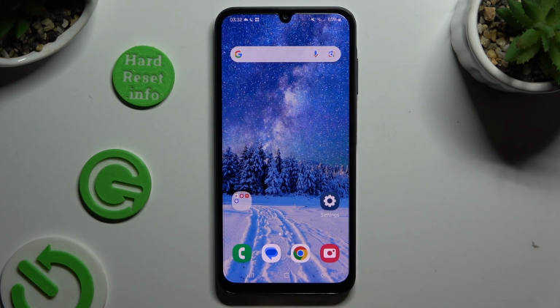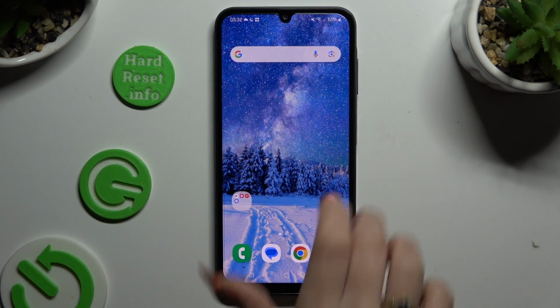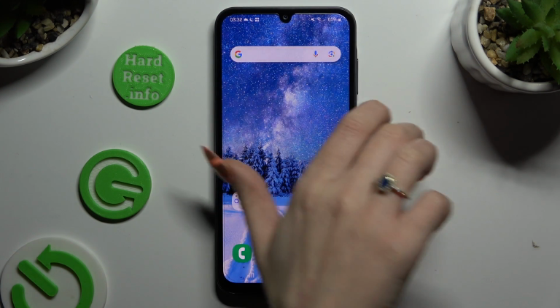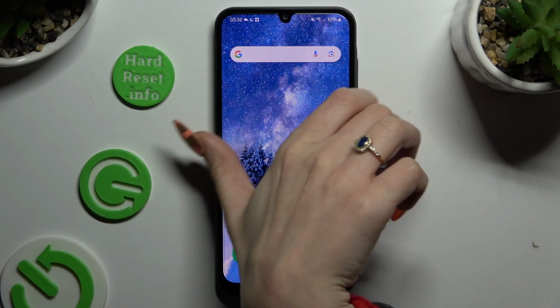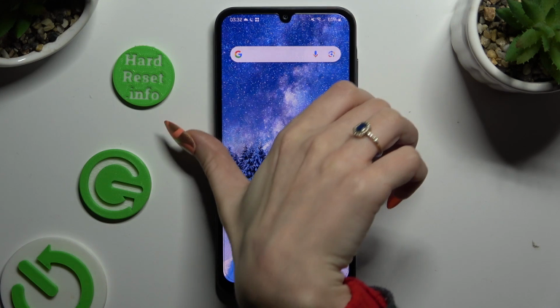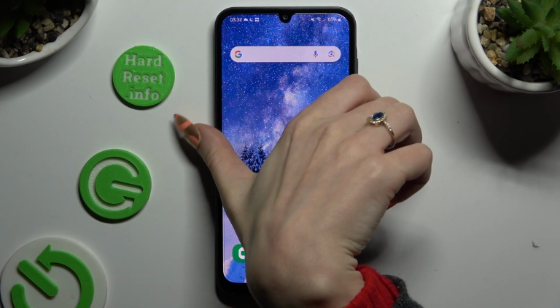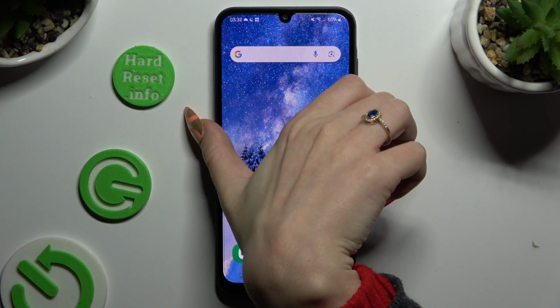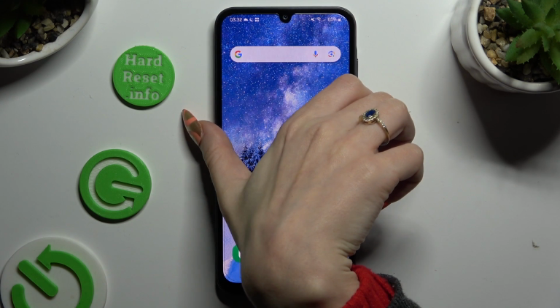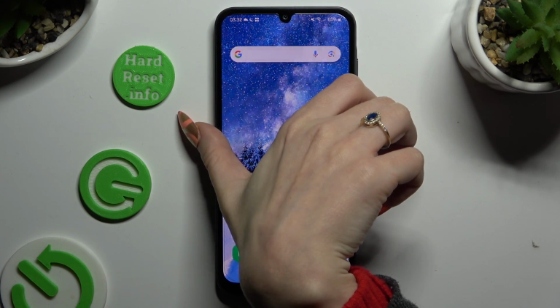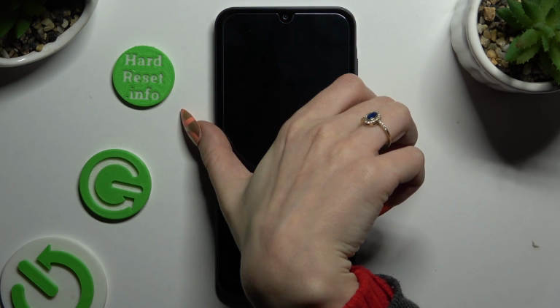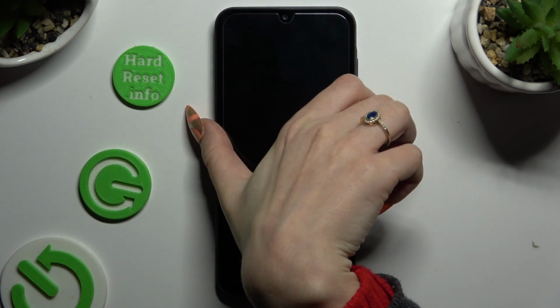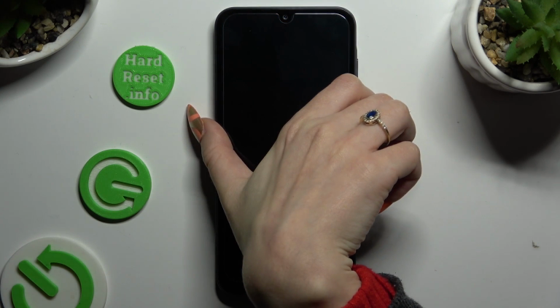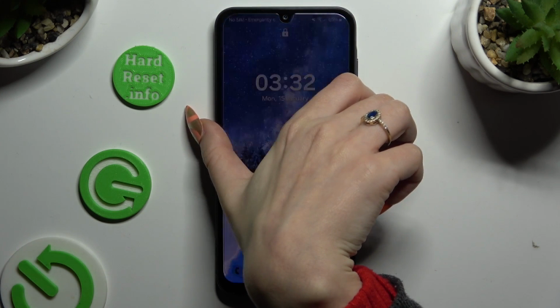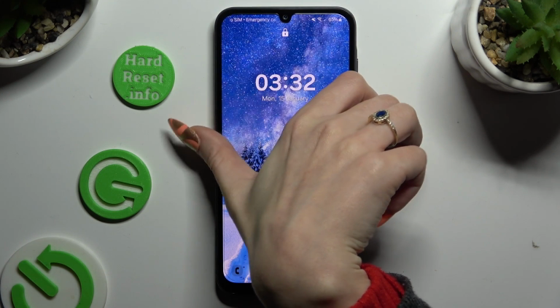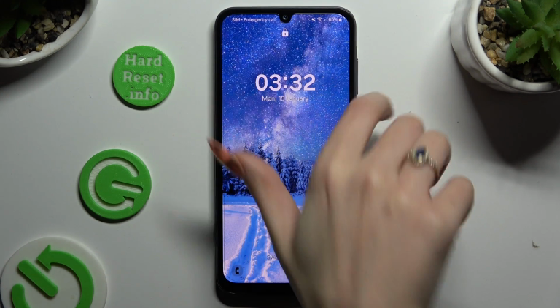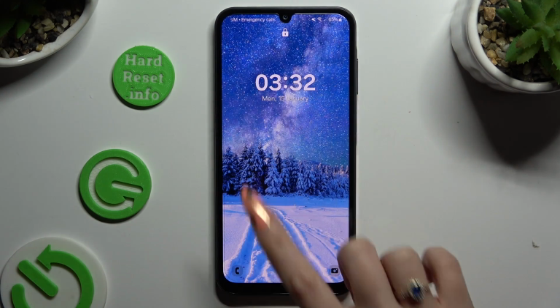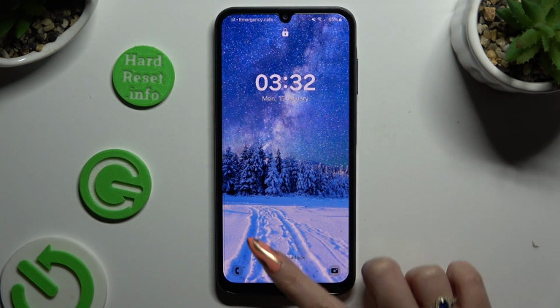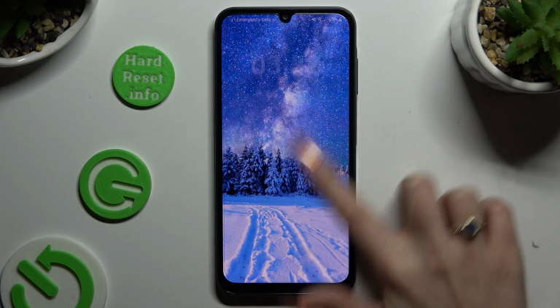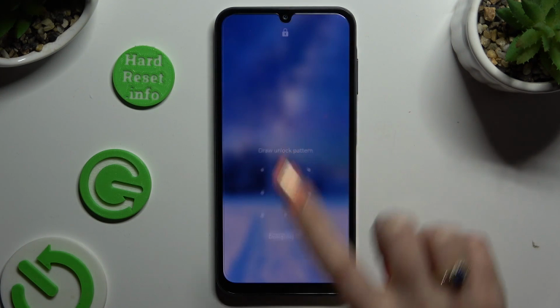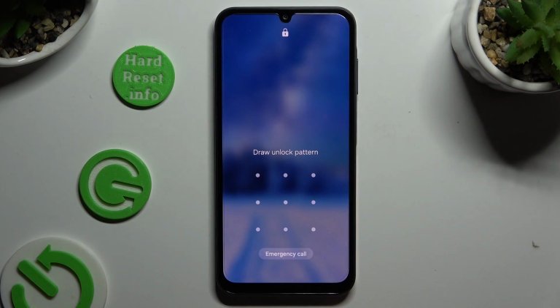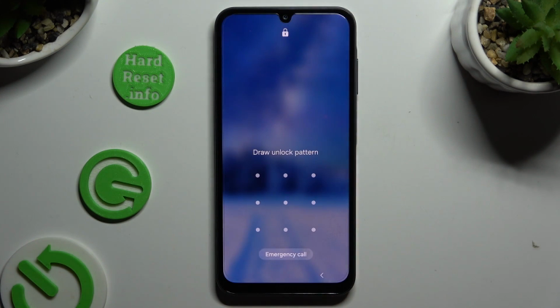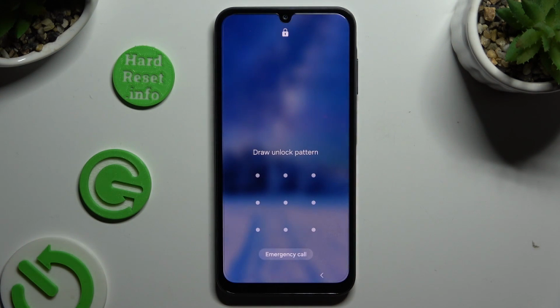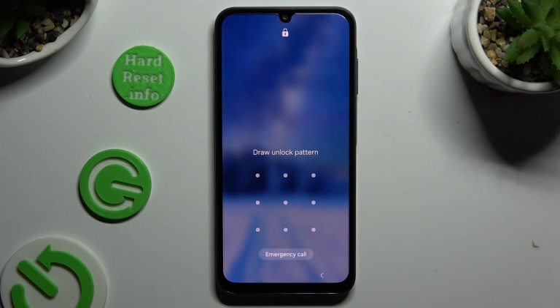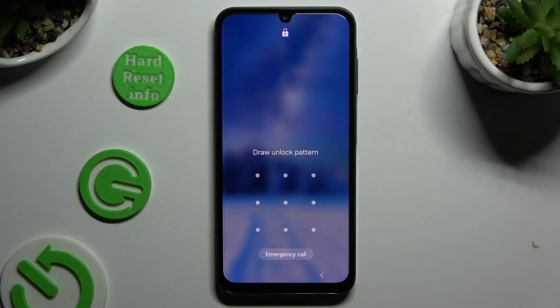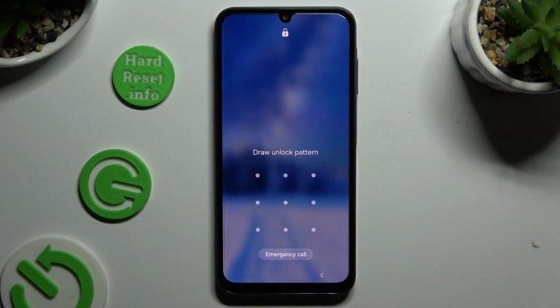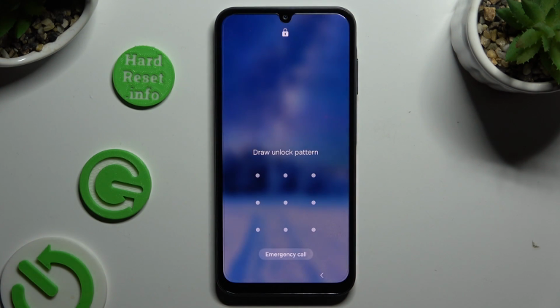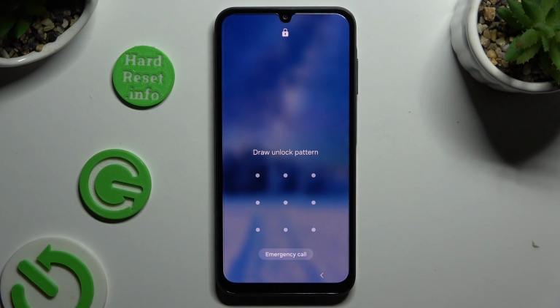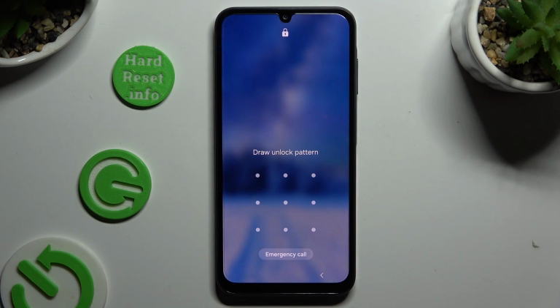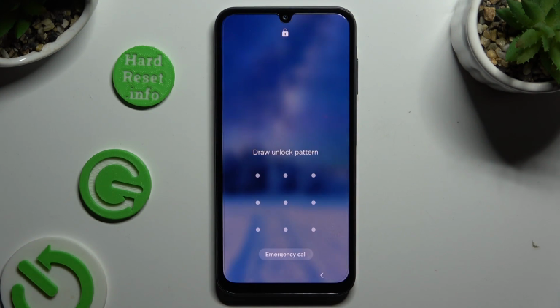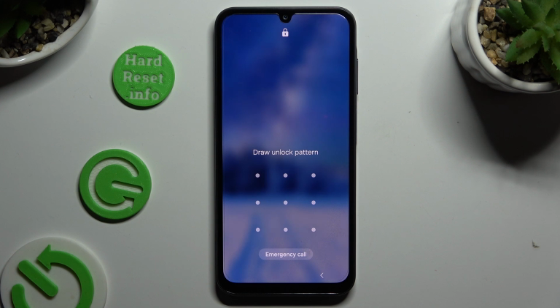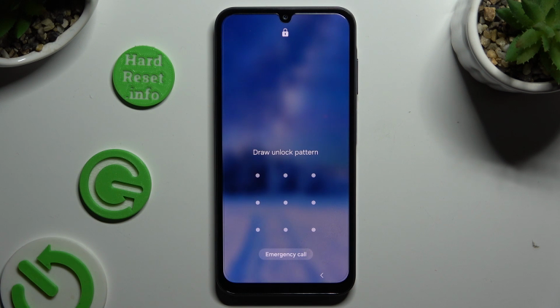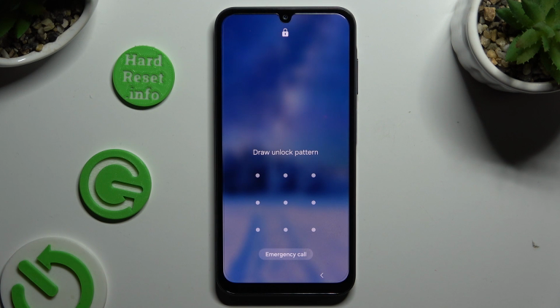So finally, when I switch off my screen and turn it back on, I can see that pattern is required.